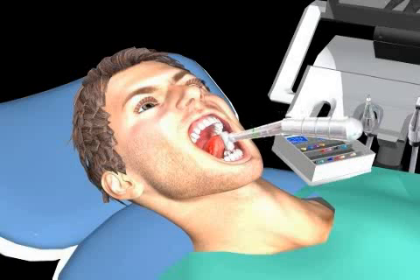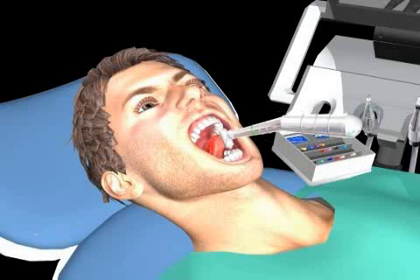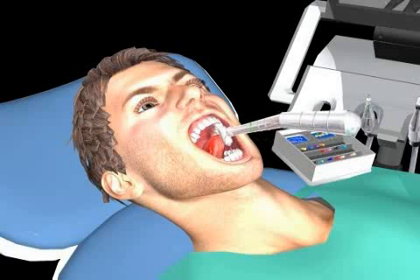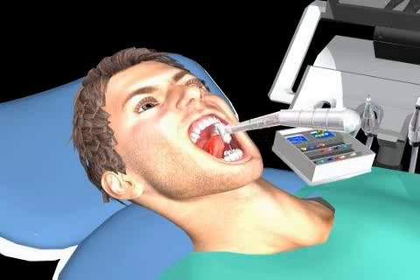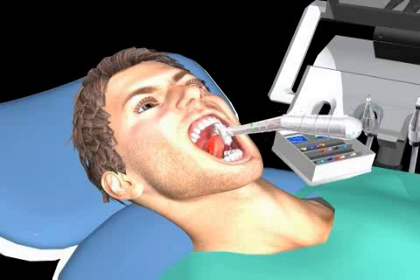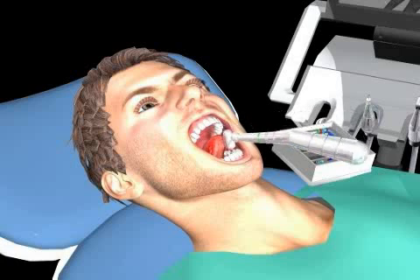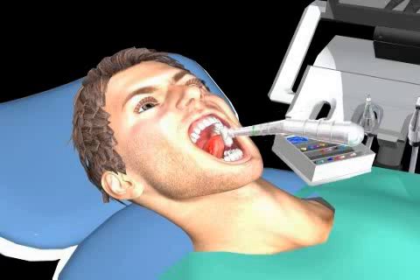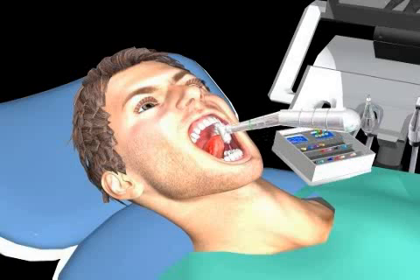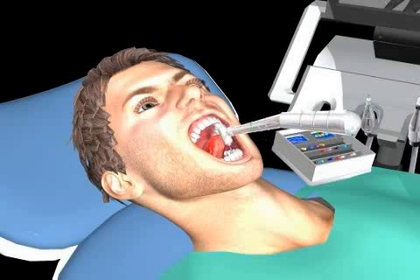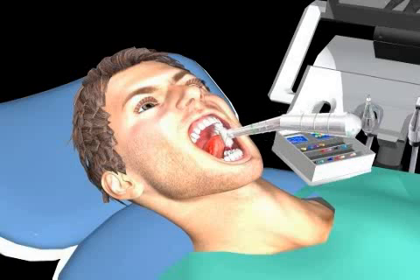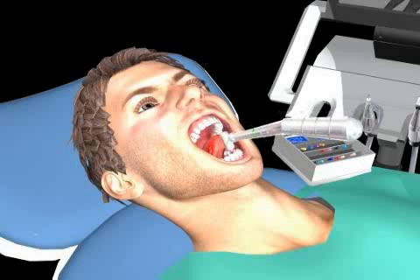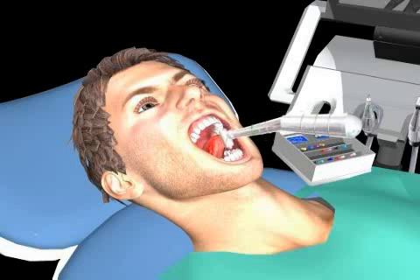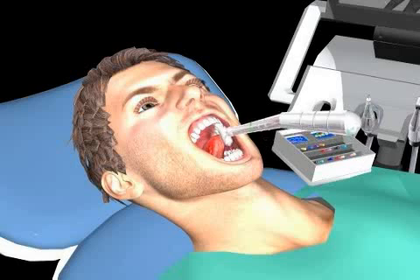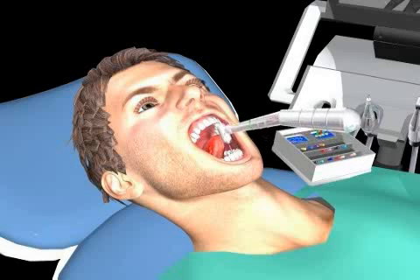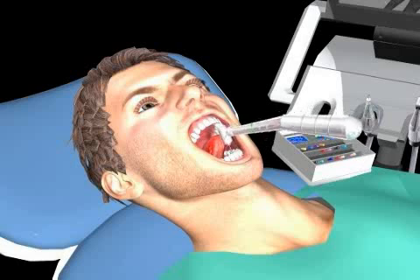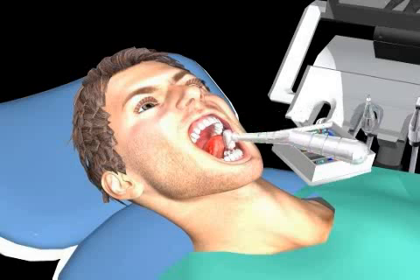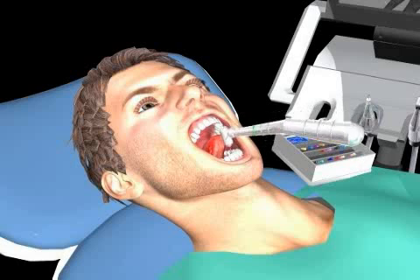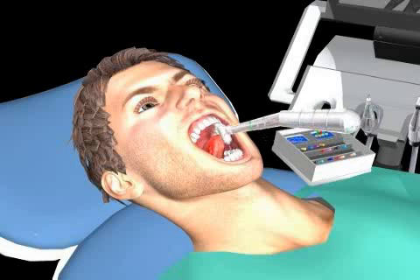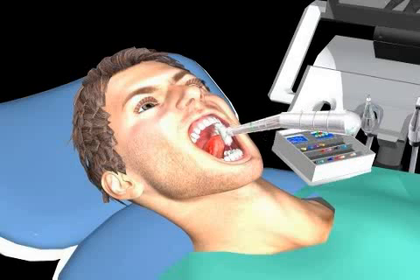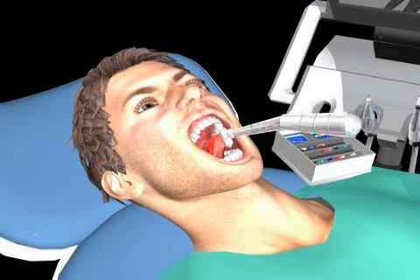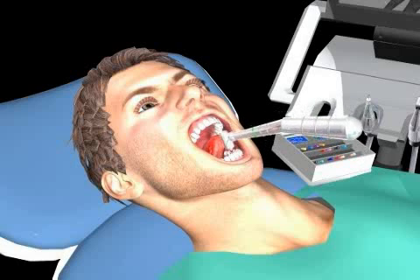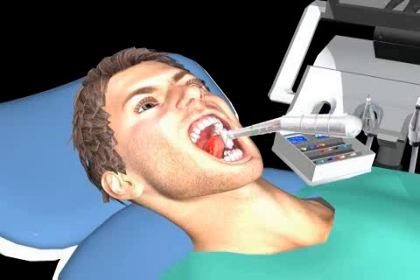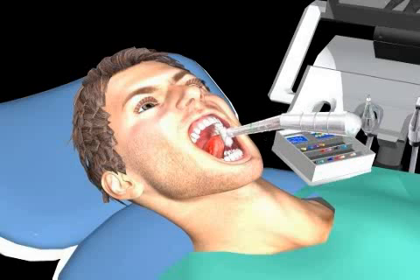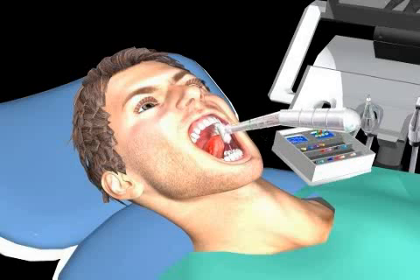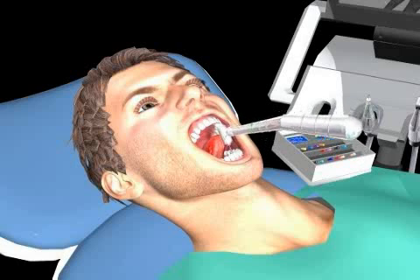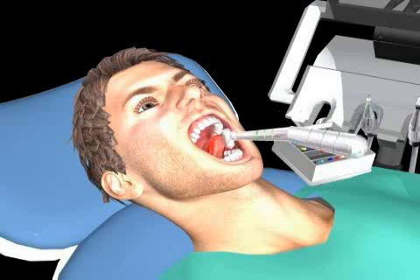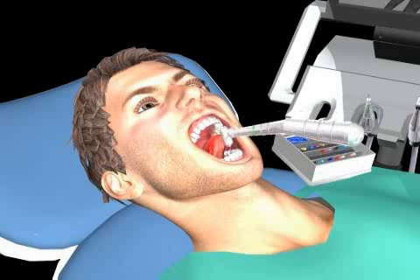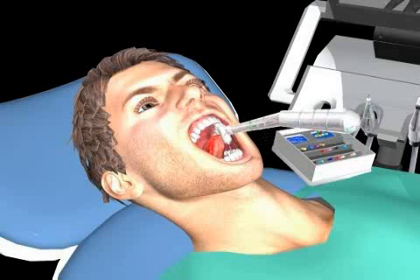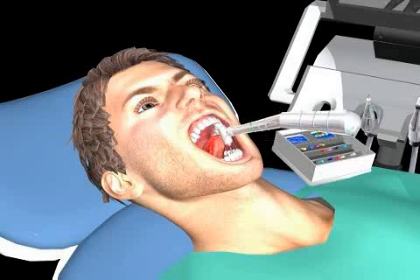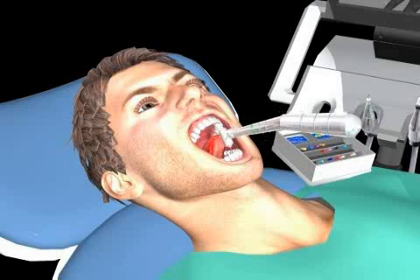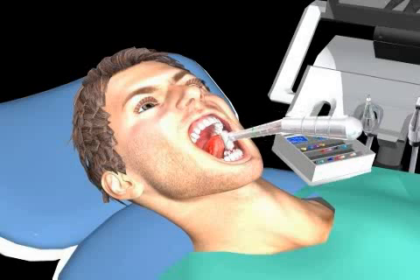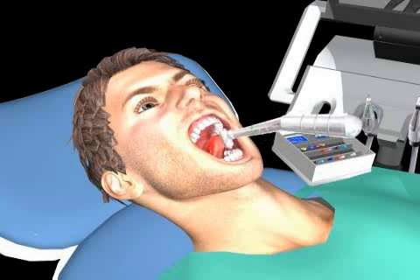A reputable orthodontist will make you aware of all of these facts. If he or she doesn't, we recommend you get a second opinion.